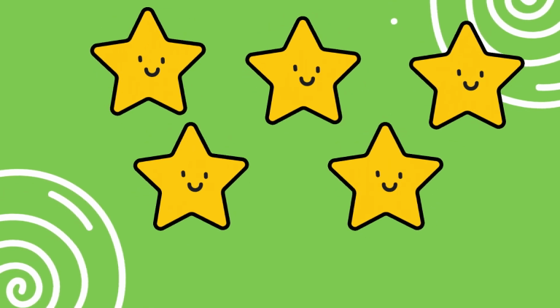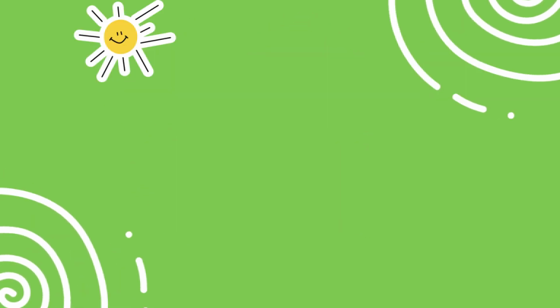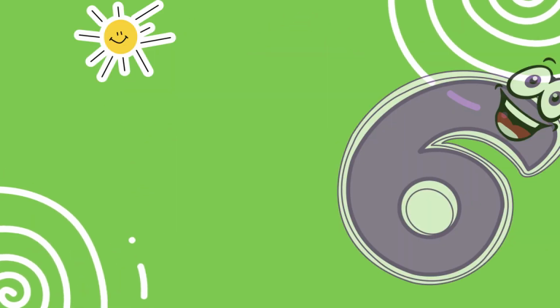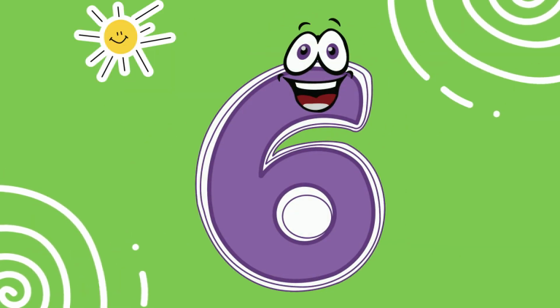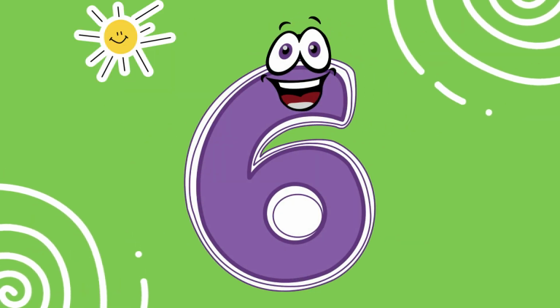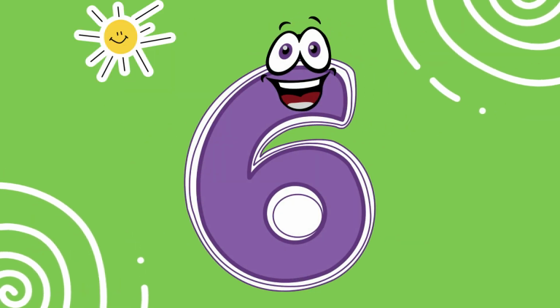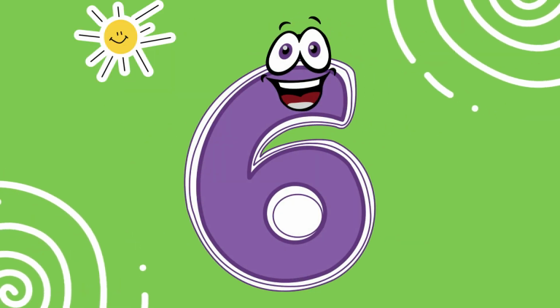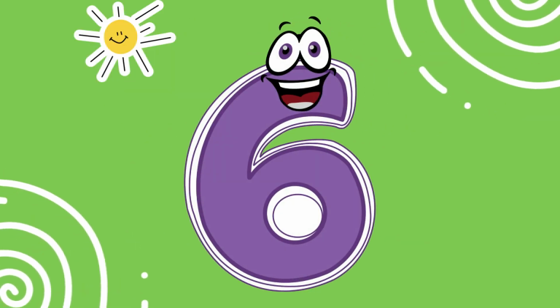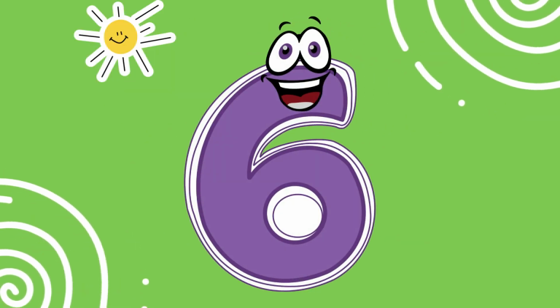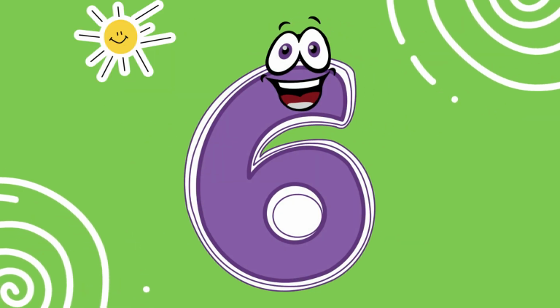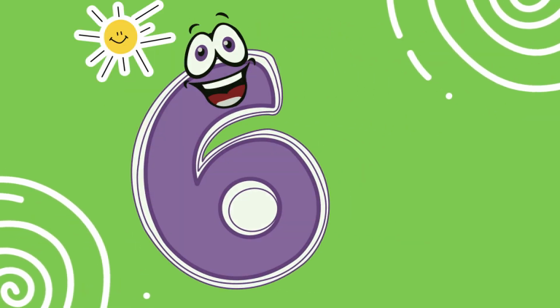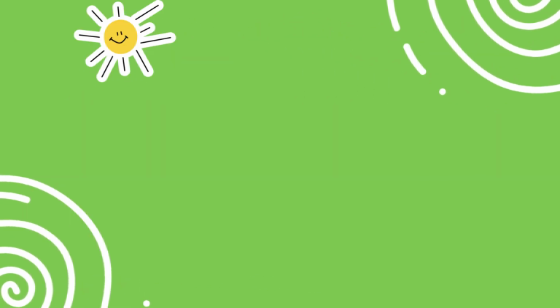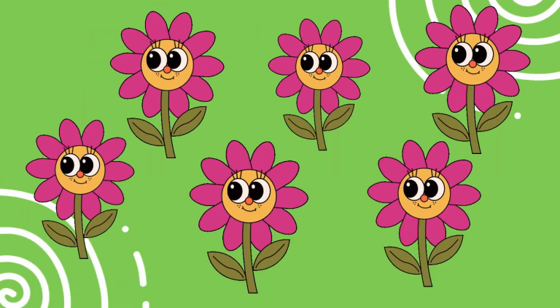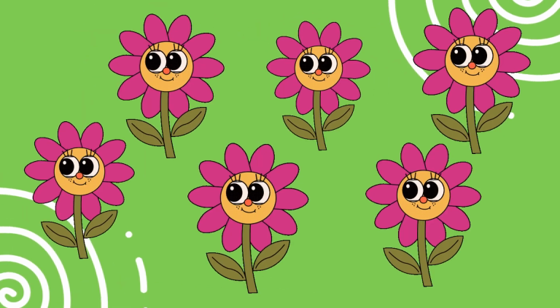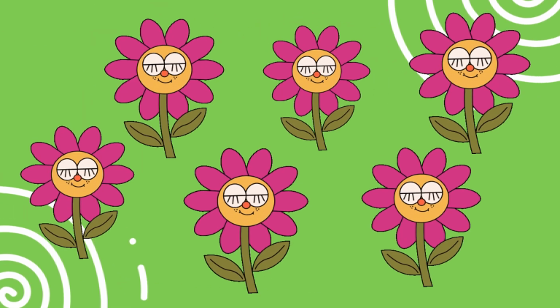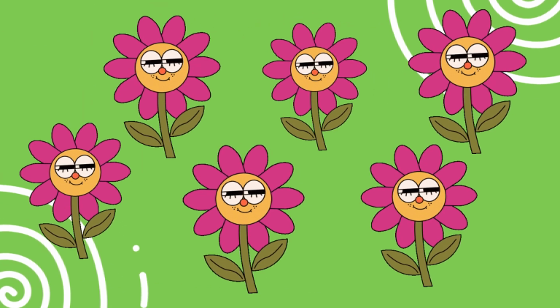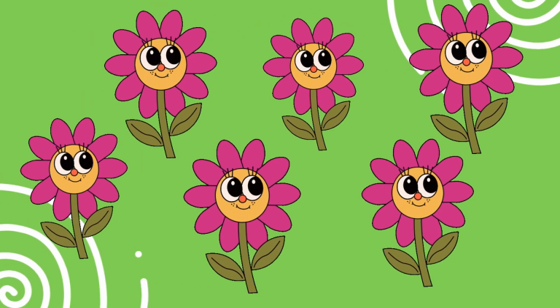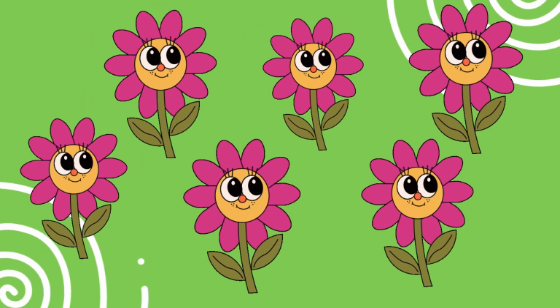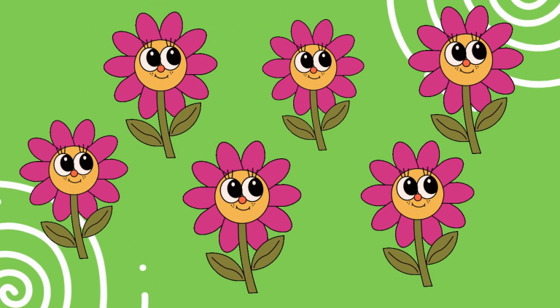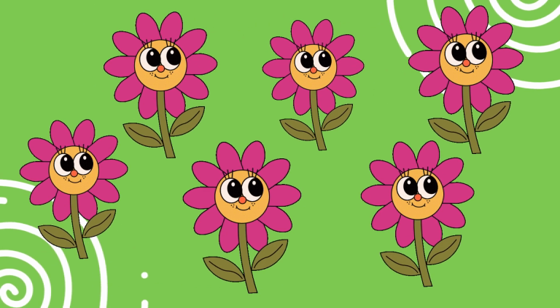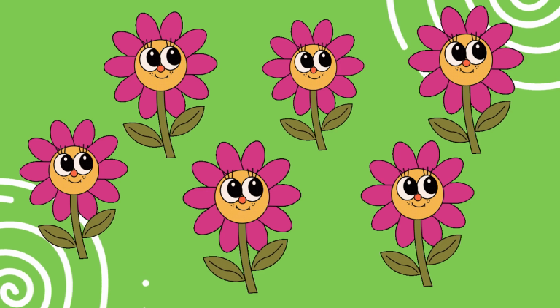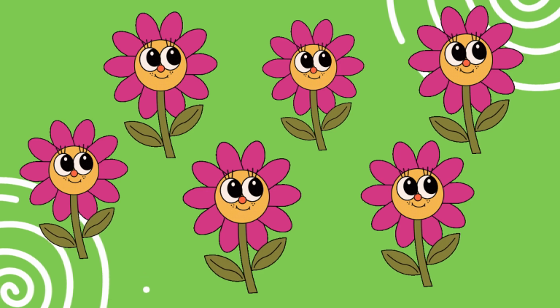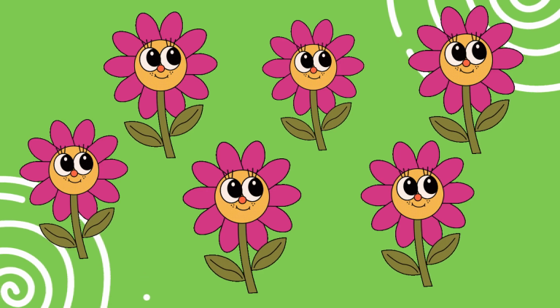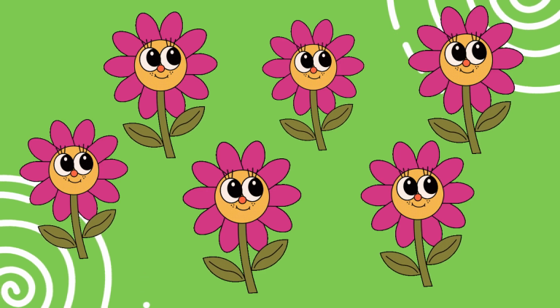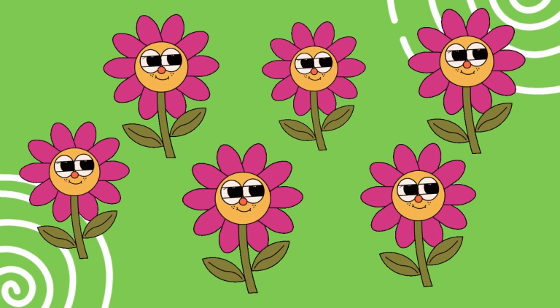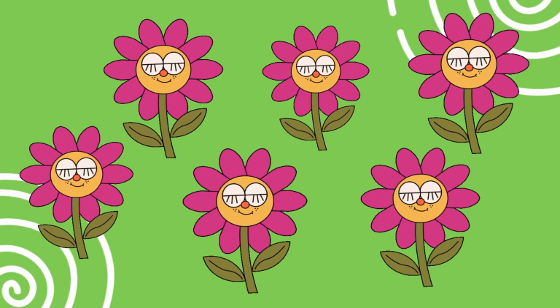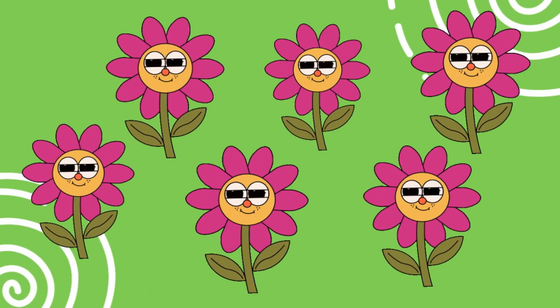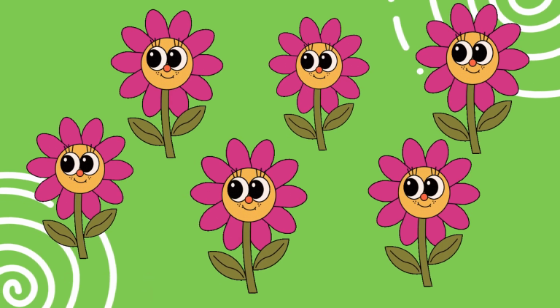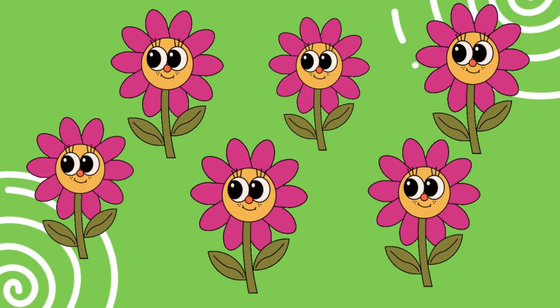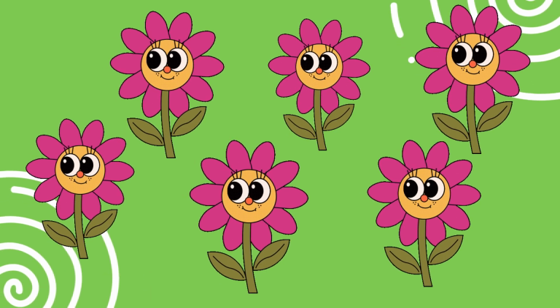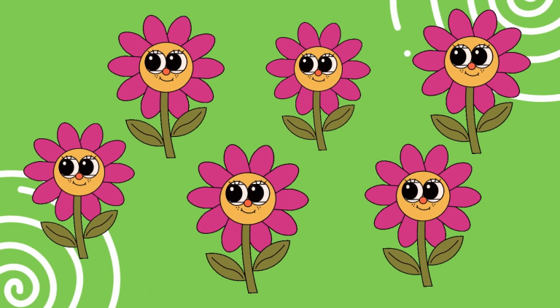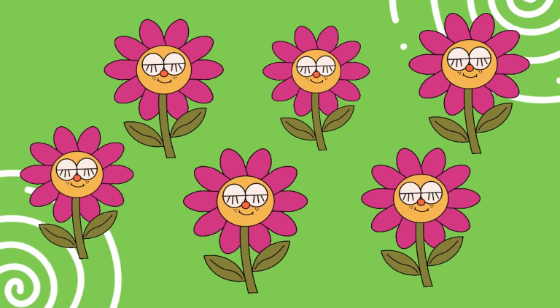This is number six. Look at these six dancing flowers. Can you say six? Perfect.